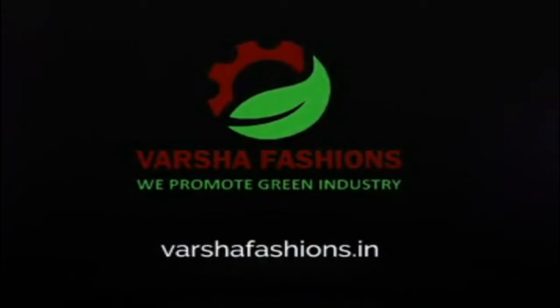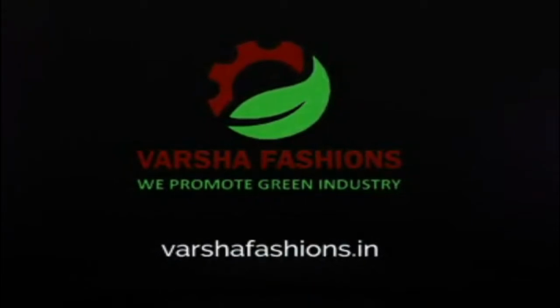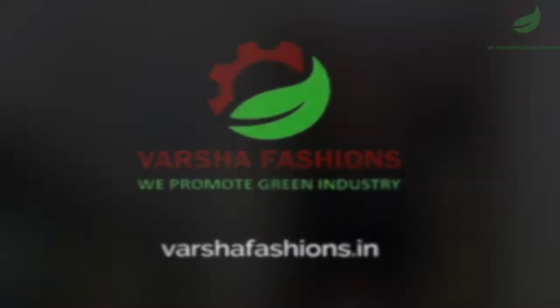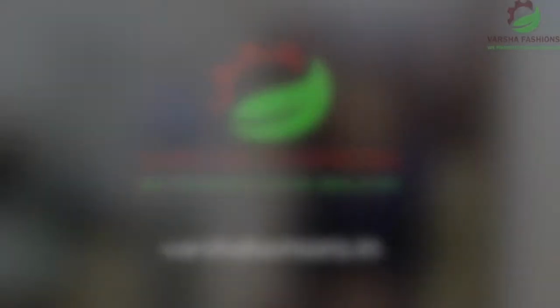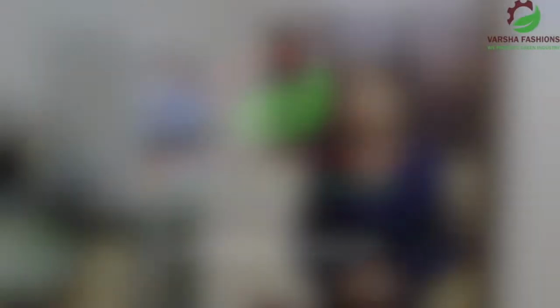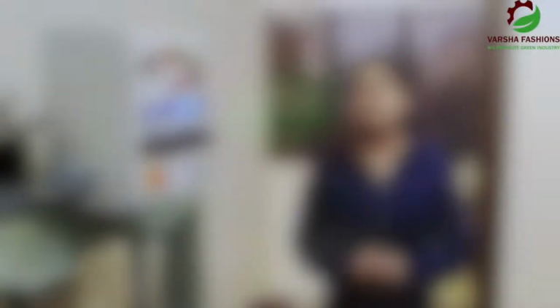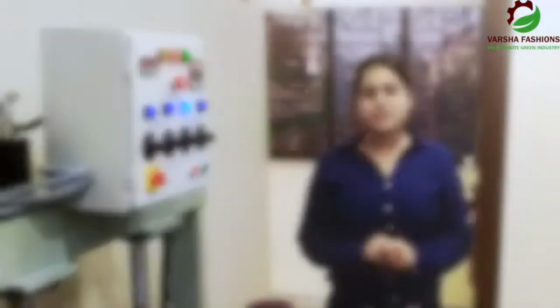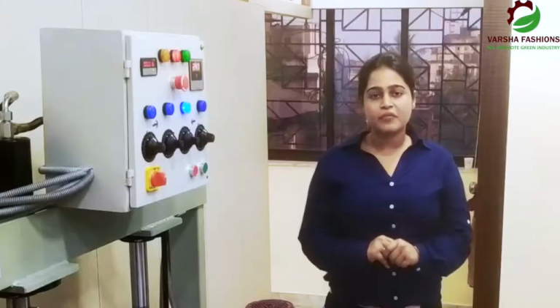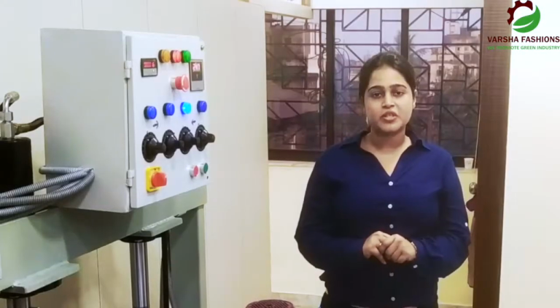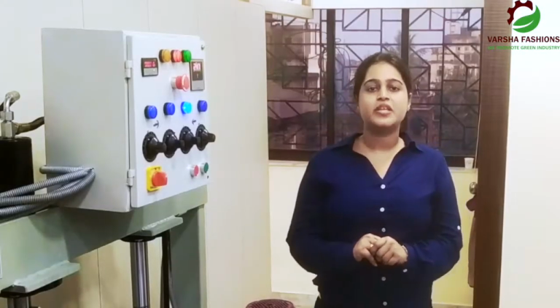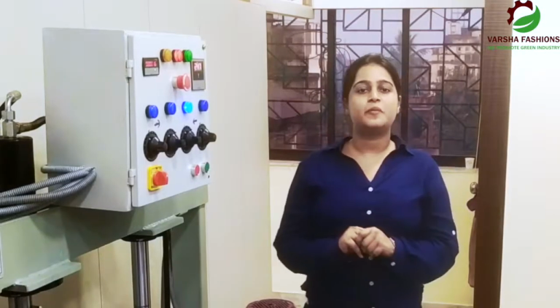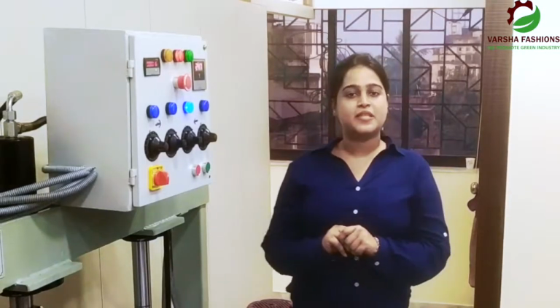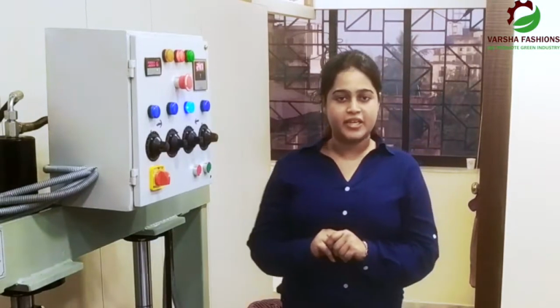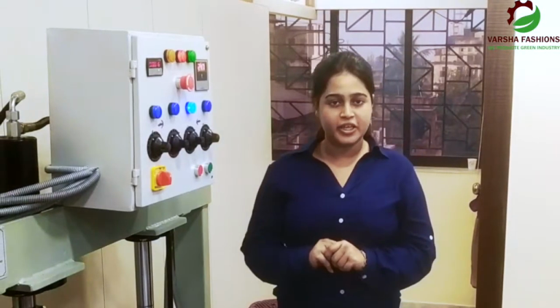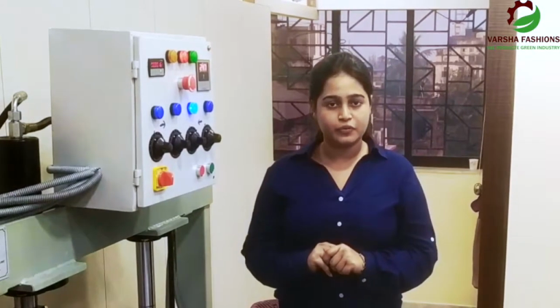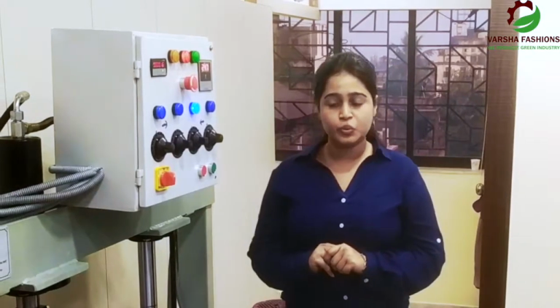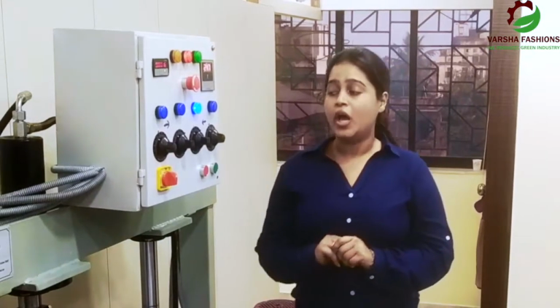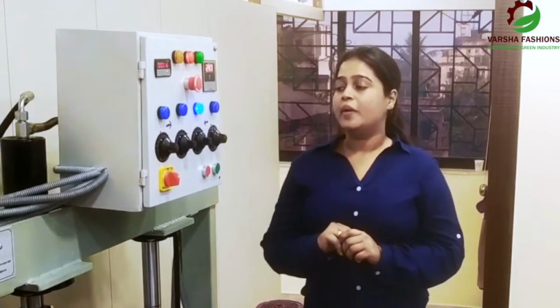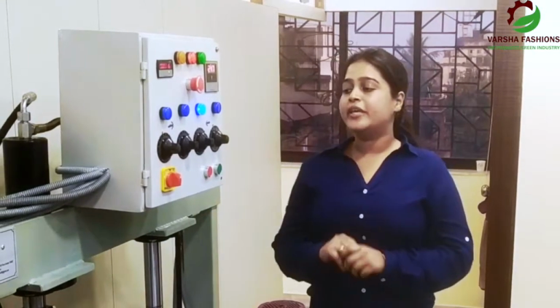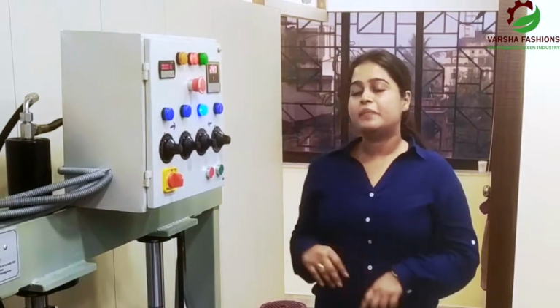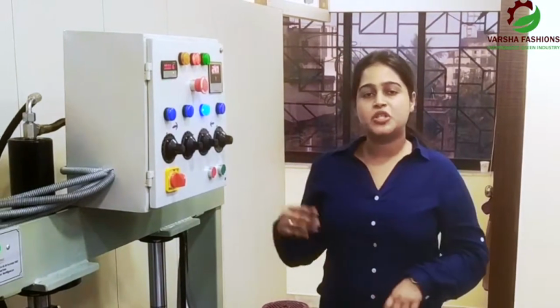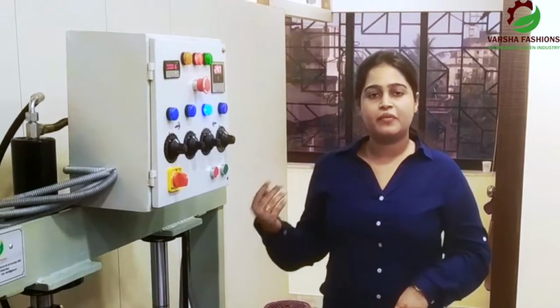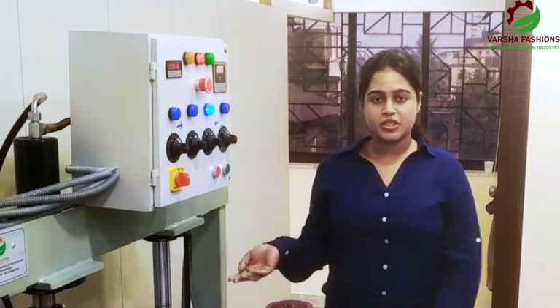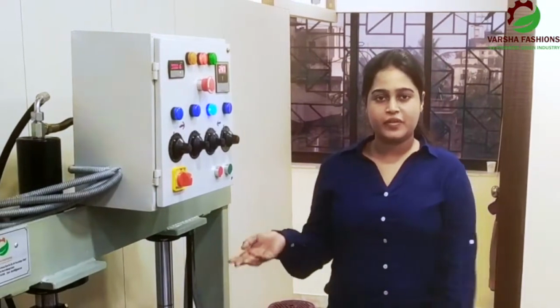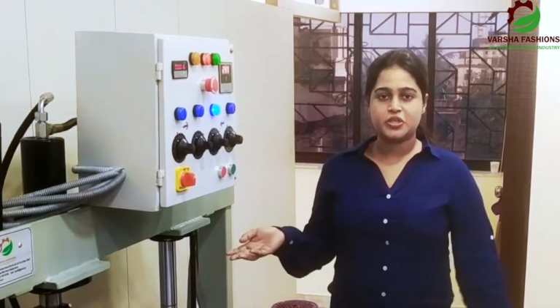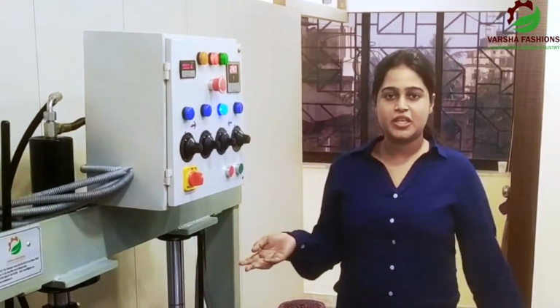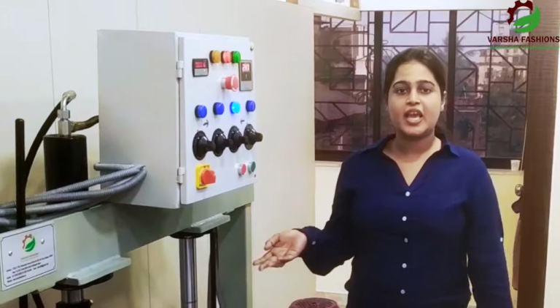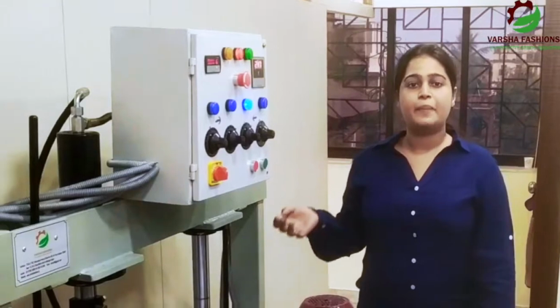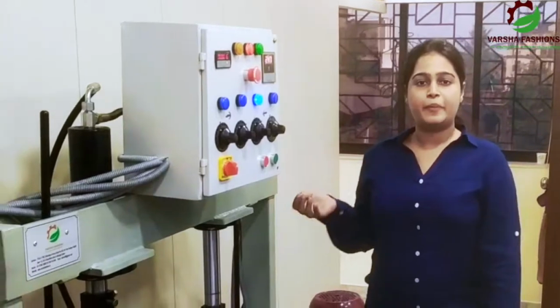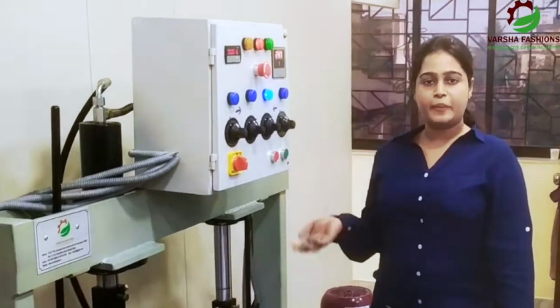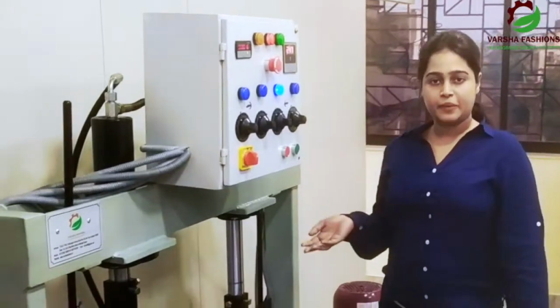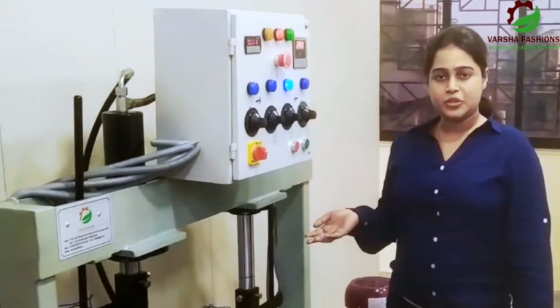Hello, I am a representative of VershaFashion. This machine is VershaFashion, a paper plate machine.